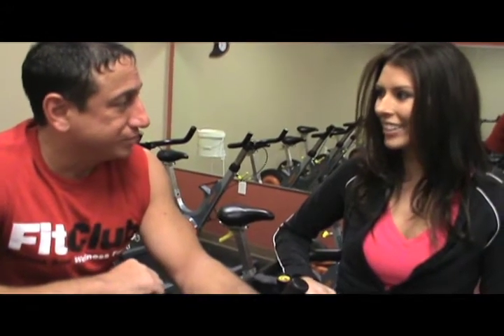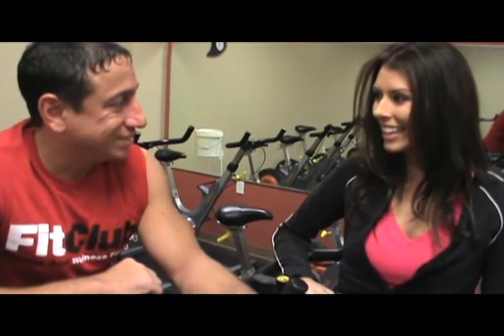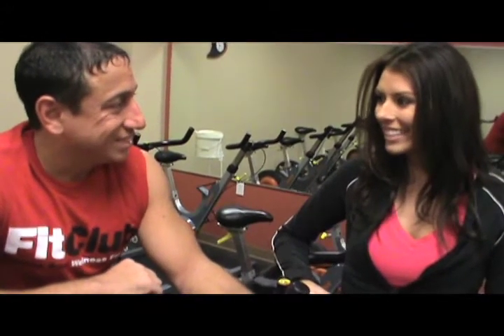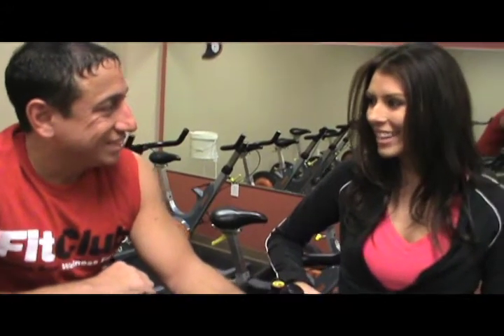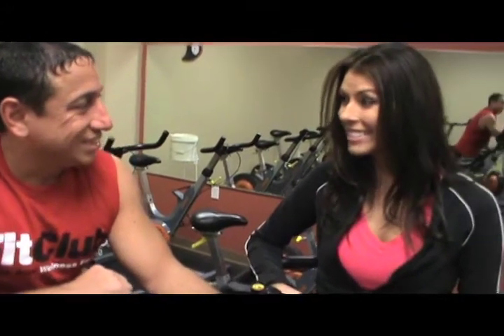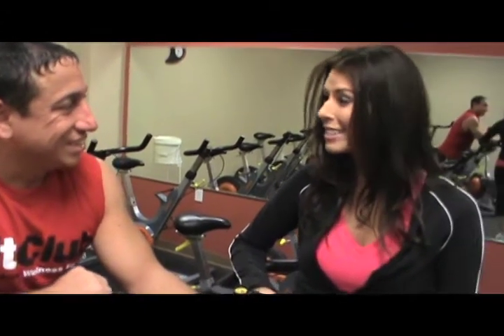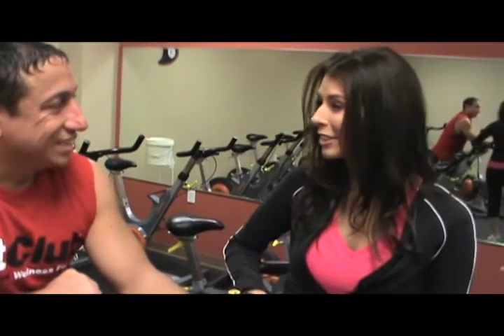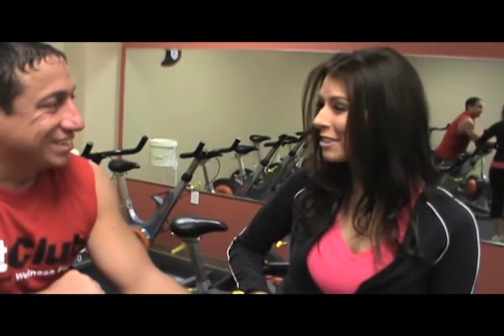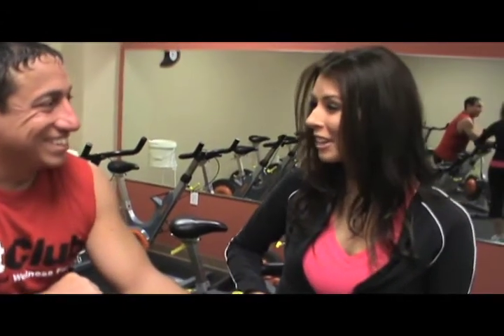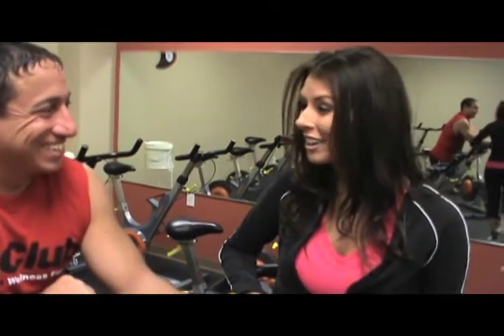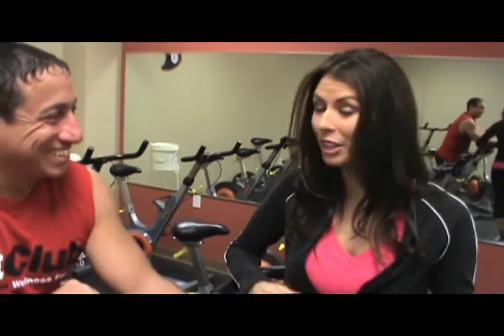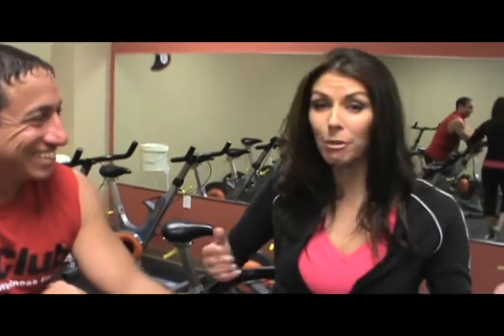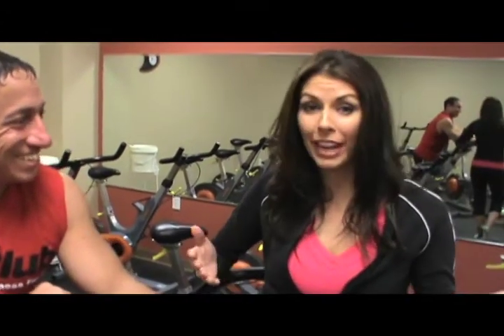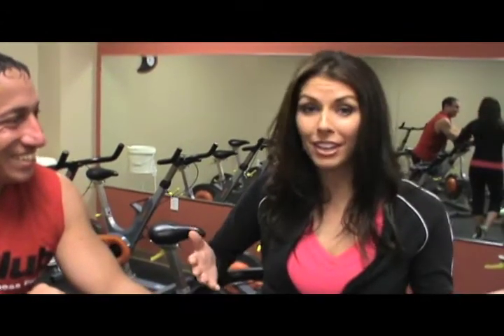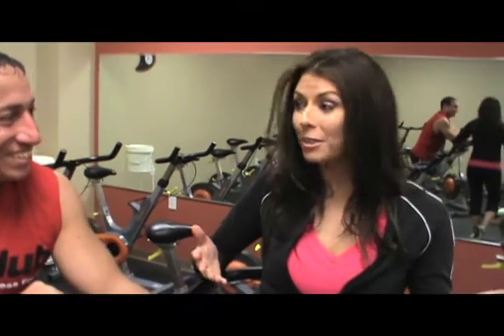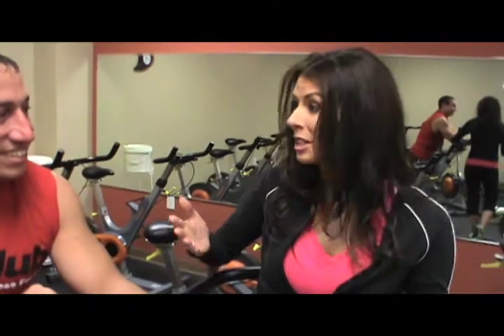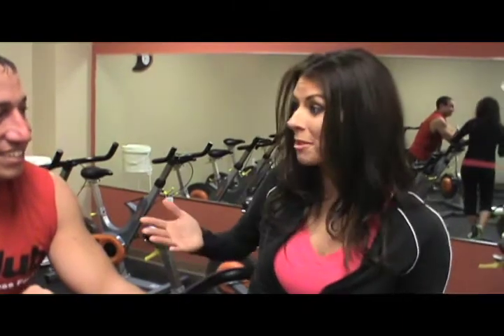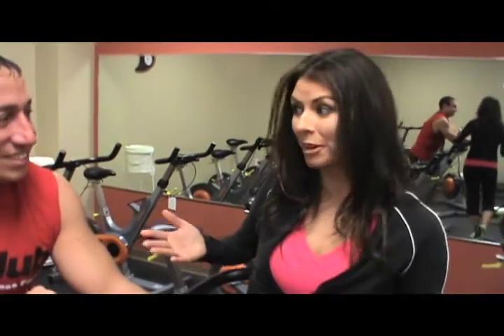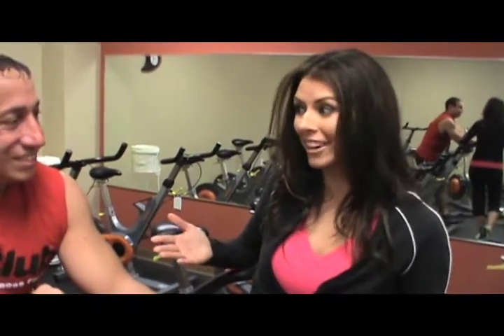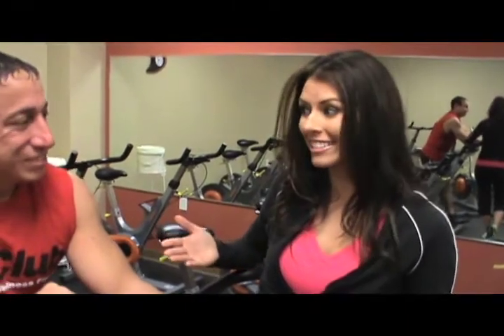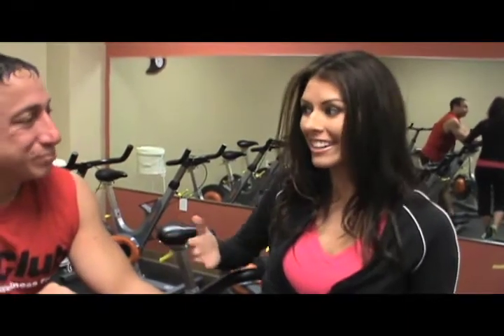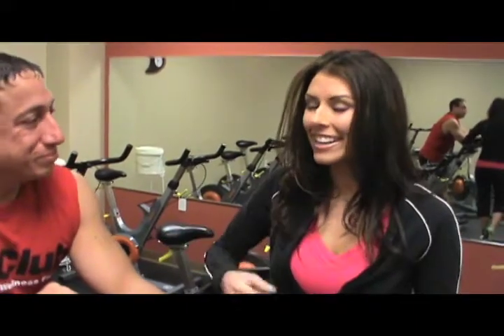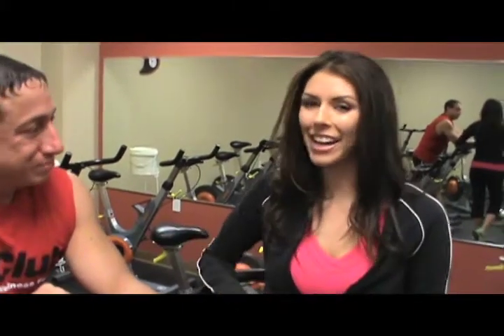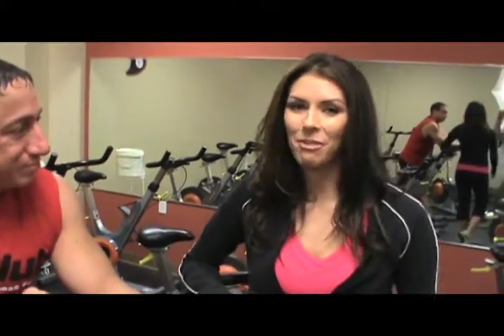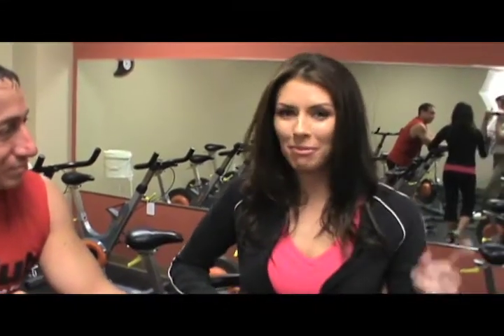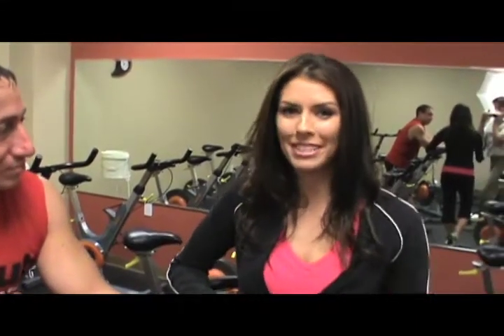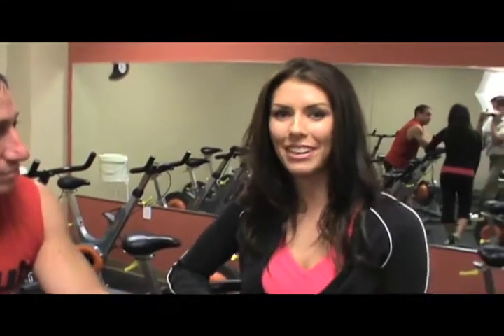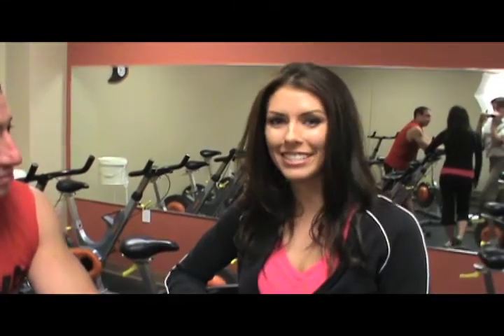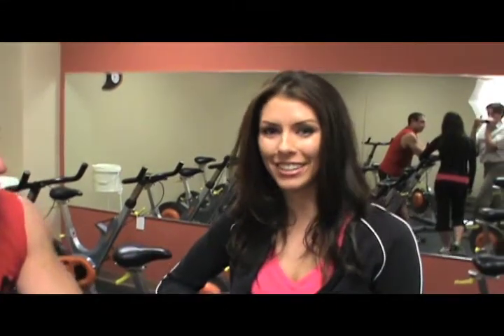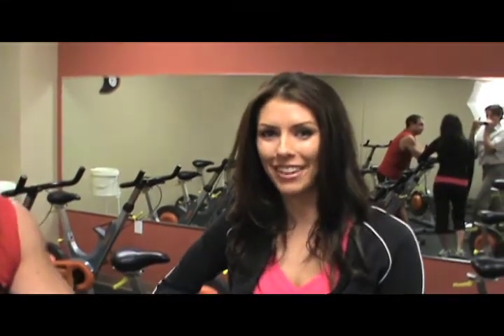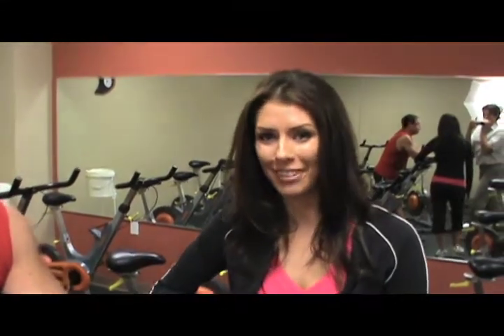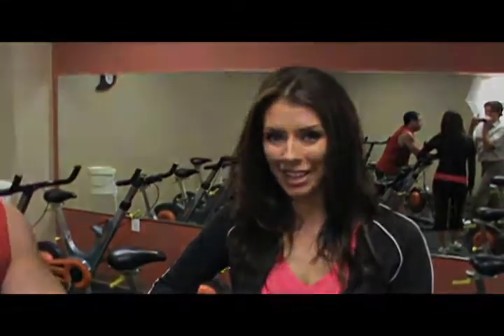Thanks Jason, sounds like a great workout — good for a beginner or someone more advanced. We hope to see you here at CycleFit at Fit Club.